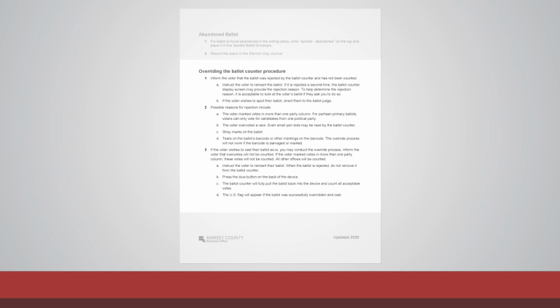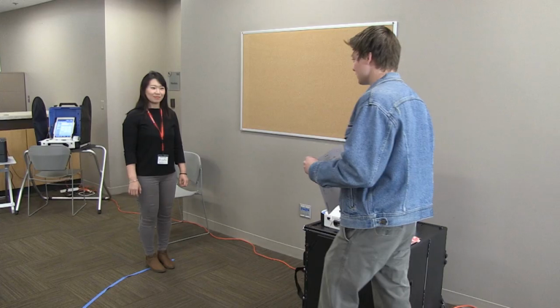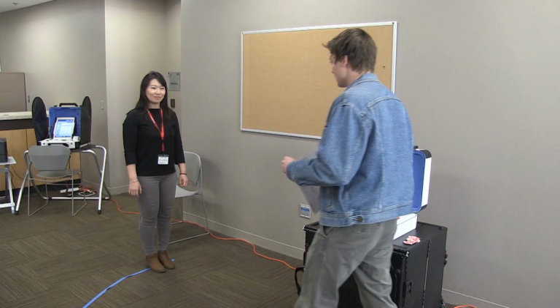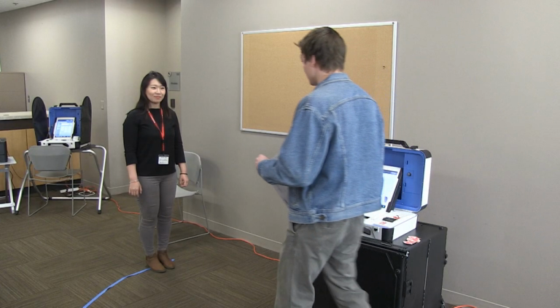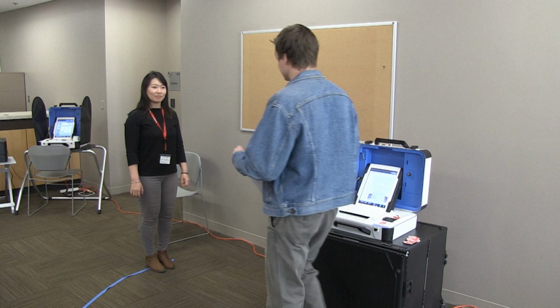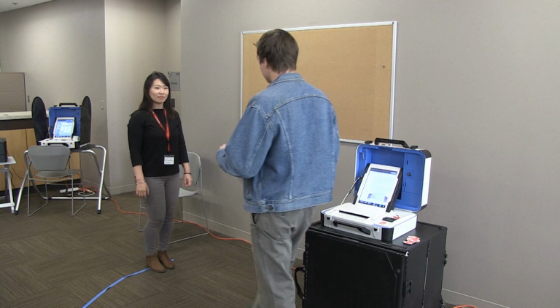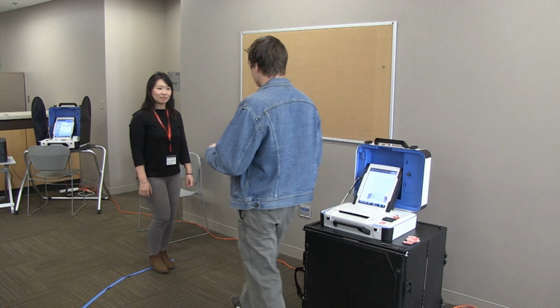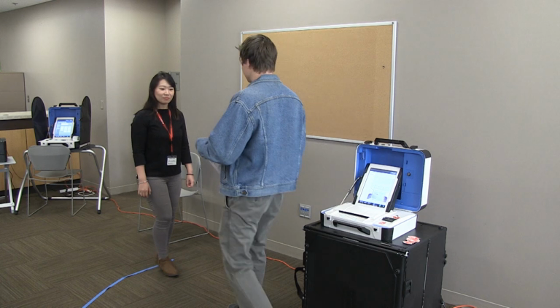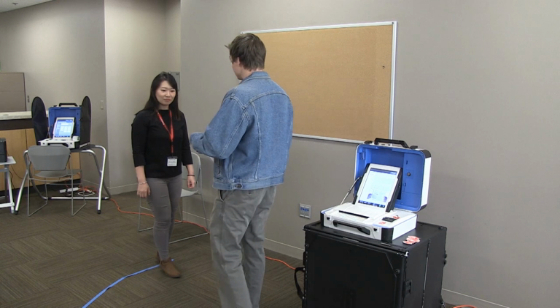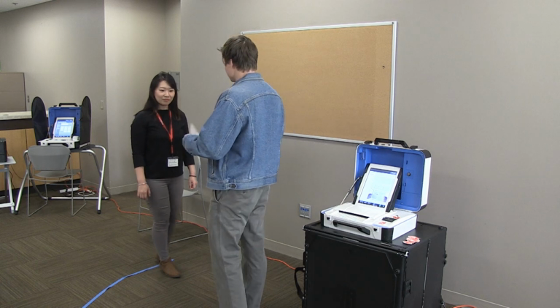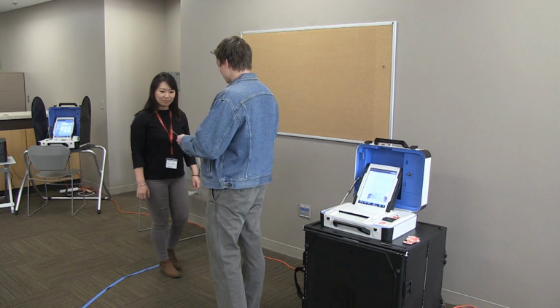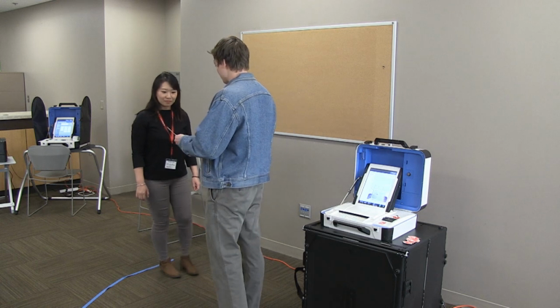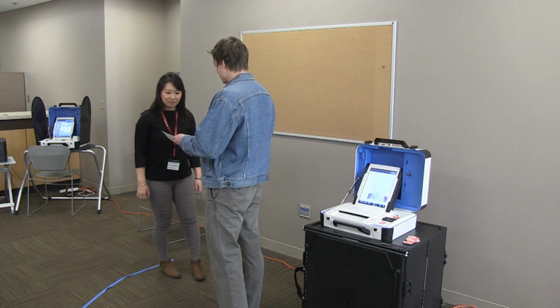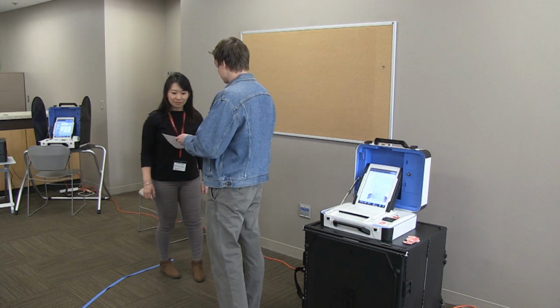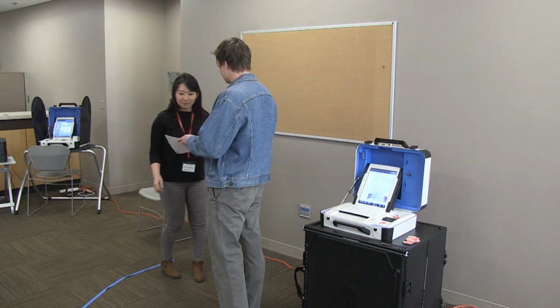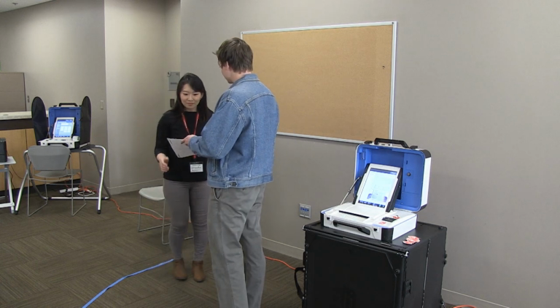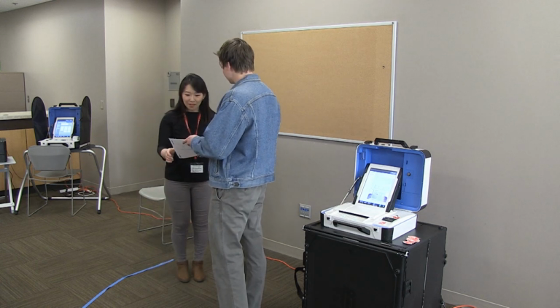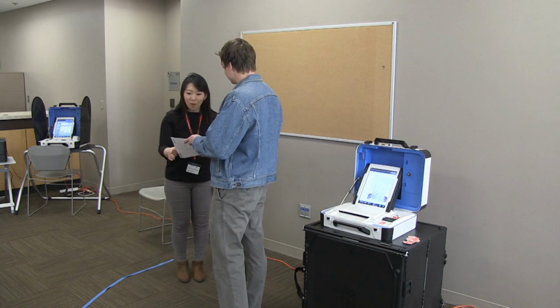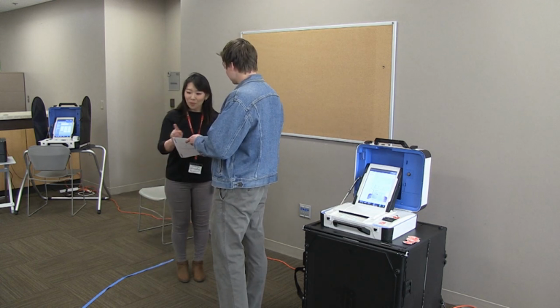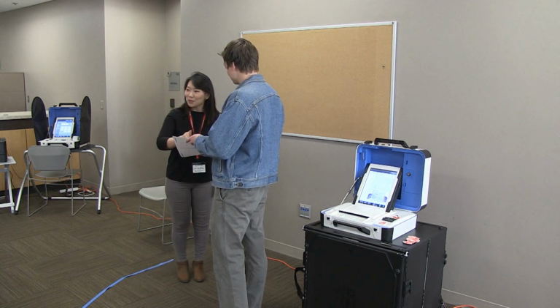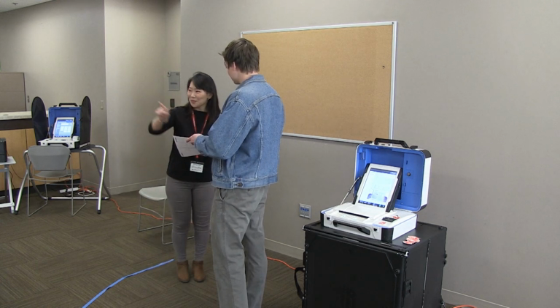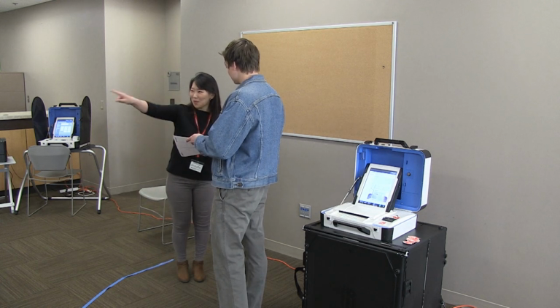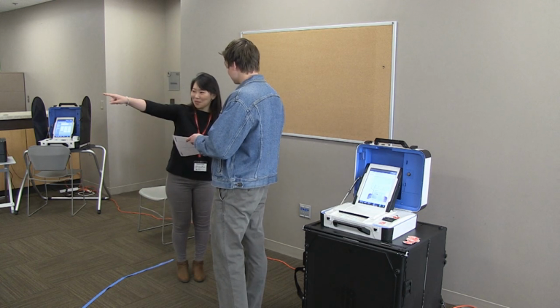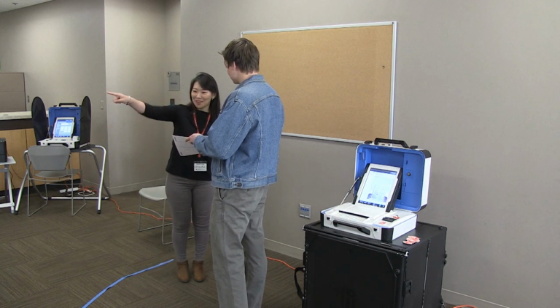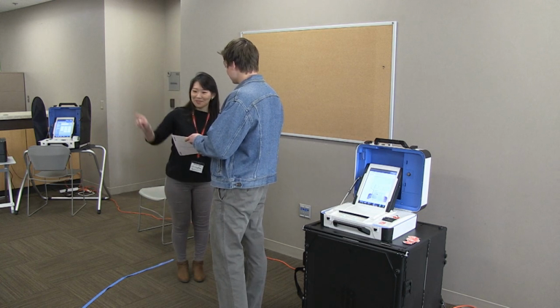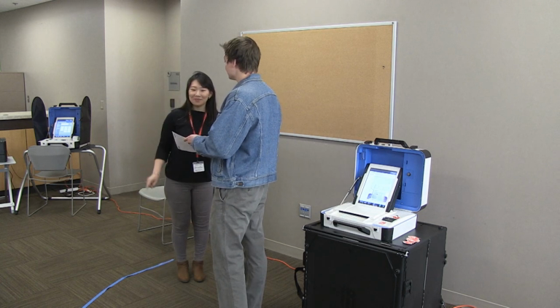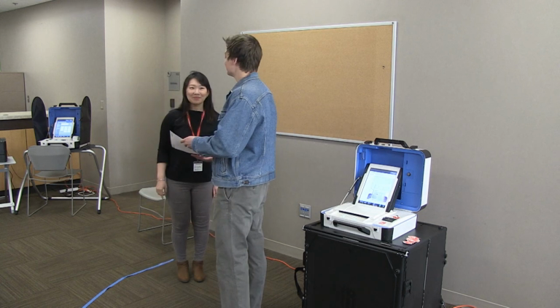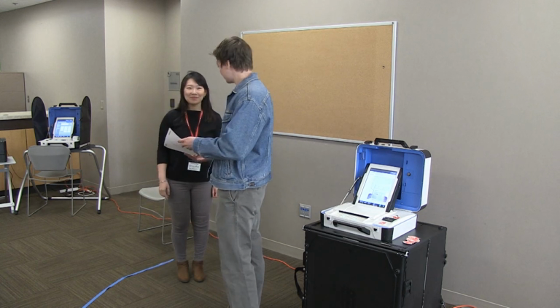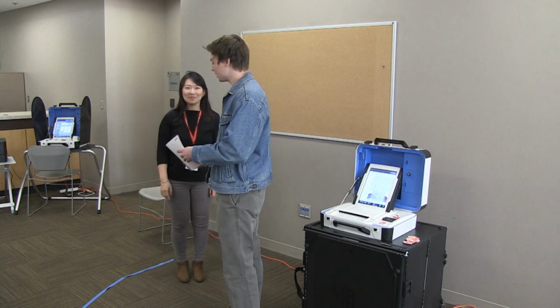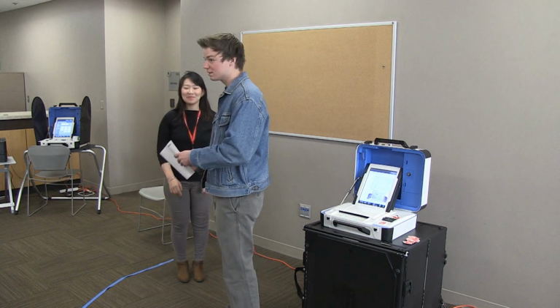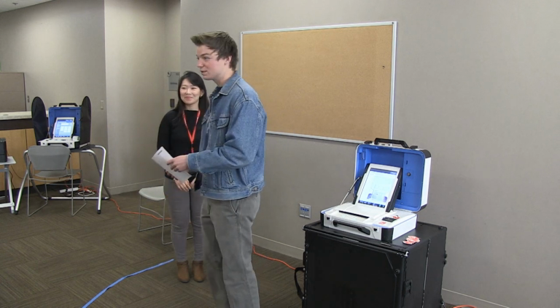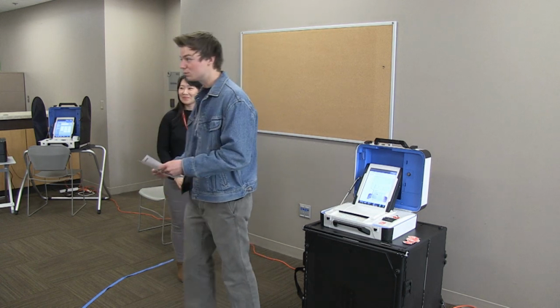If the voter would like to spoil their ballot, they can do so at any time. Direct them to the ballot judge.